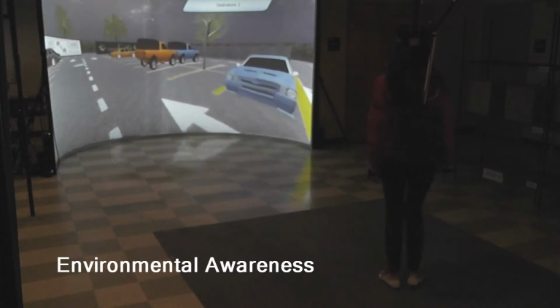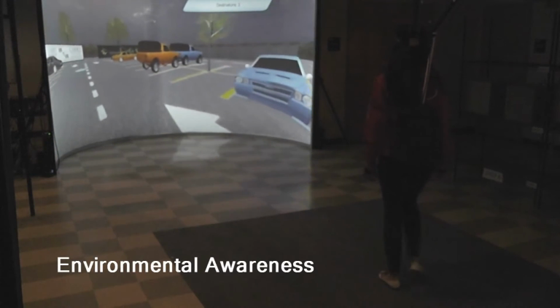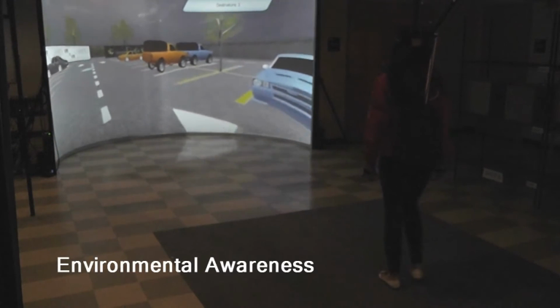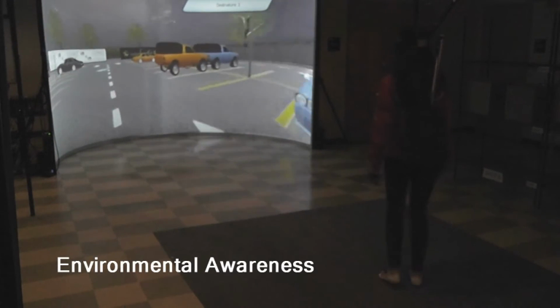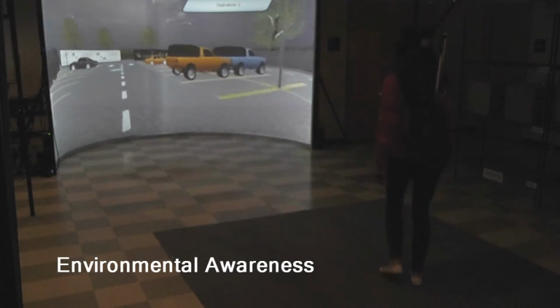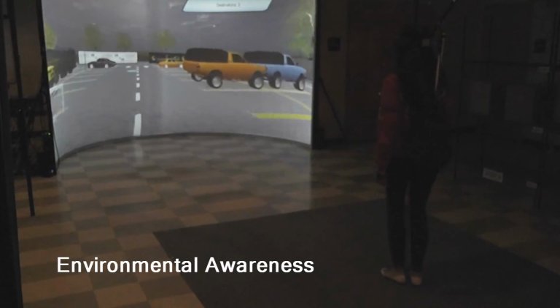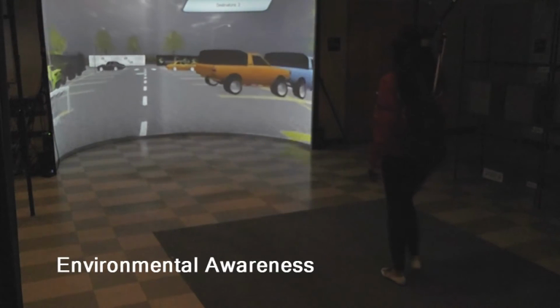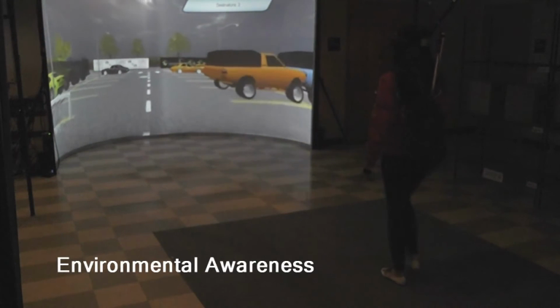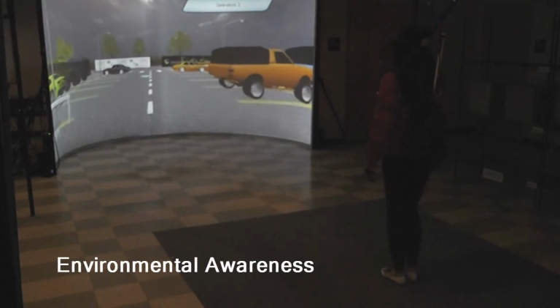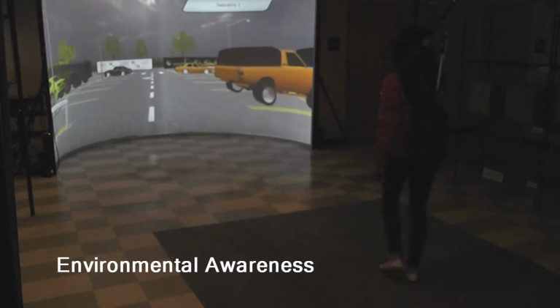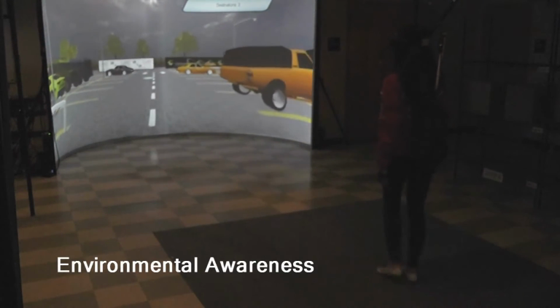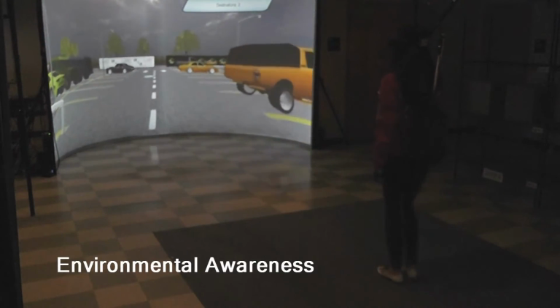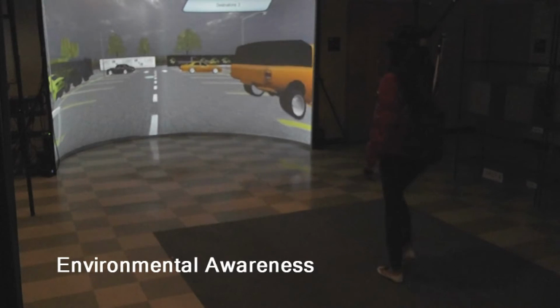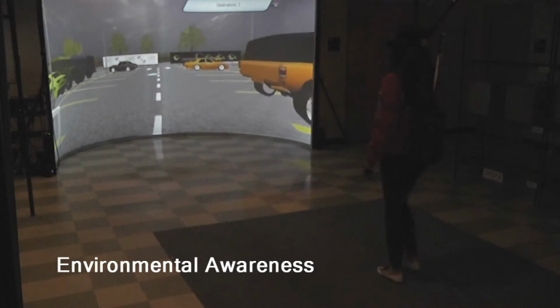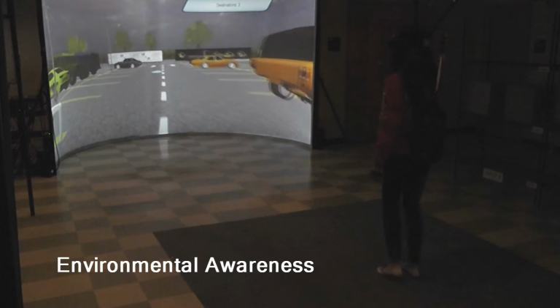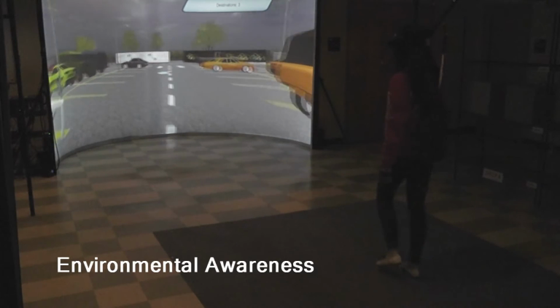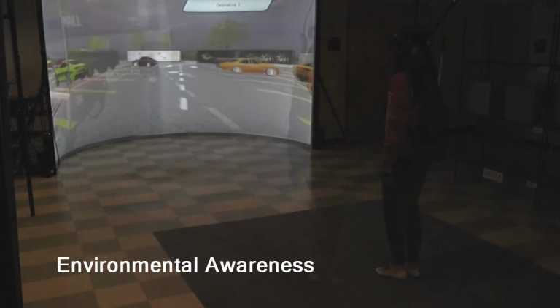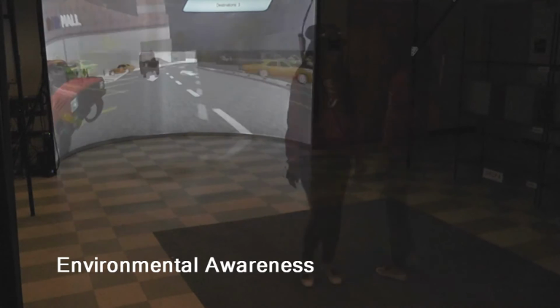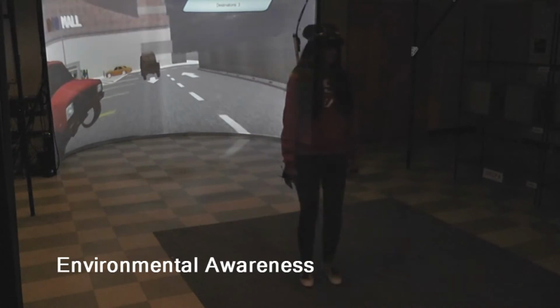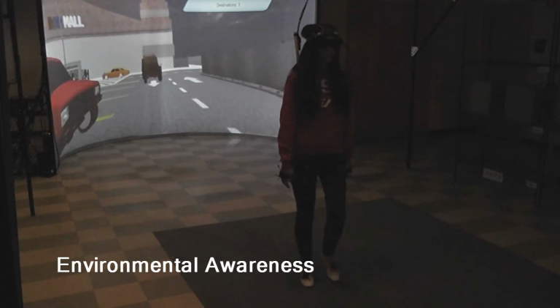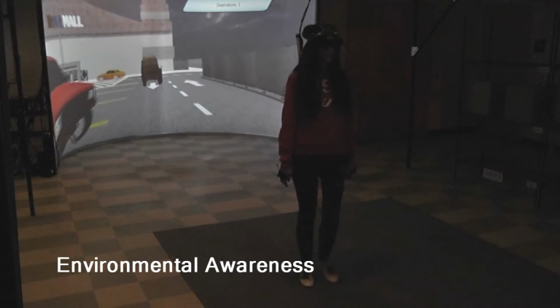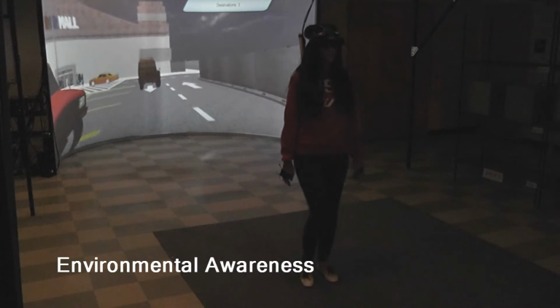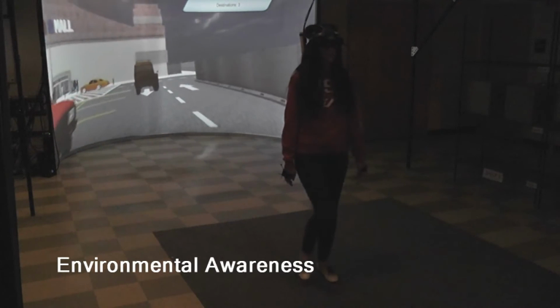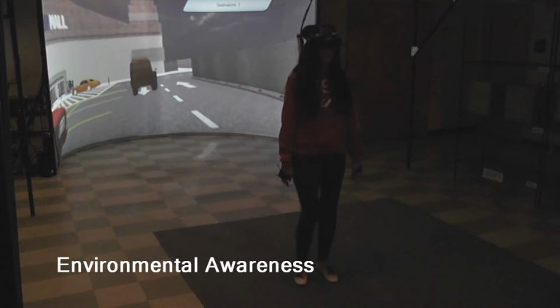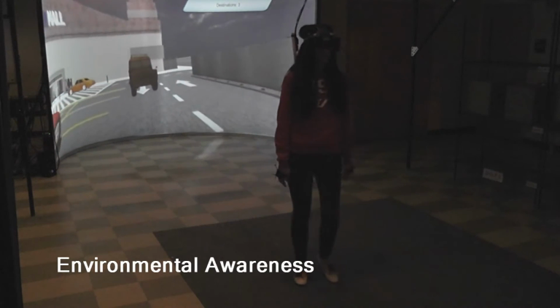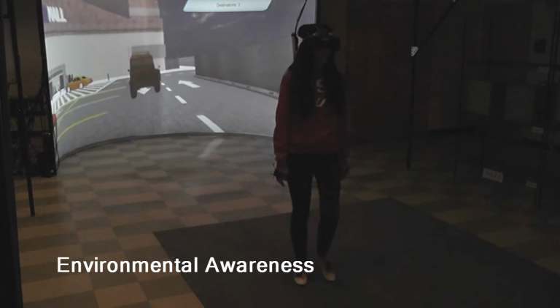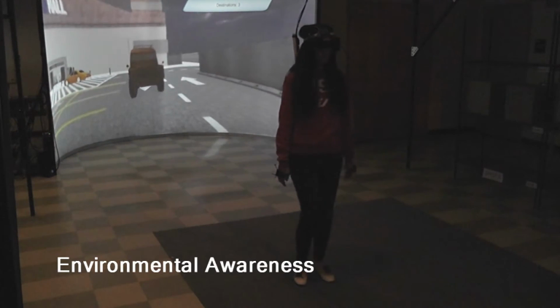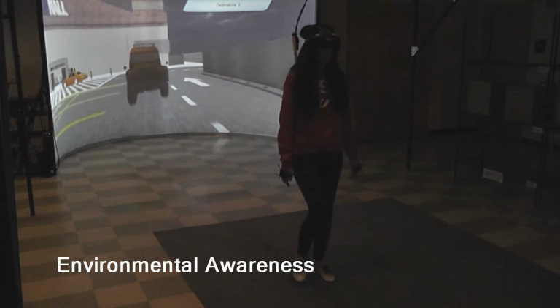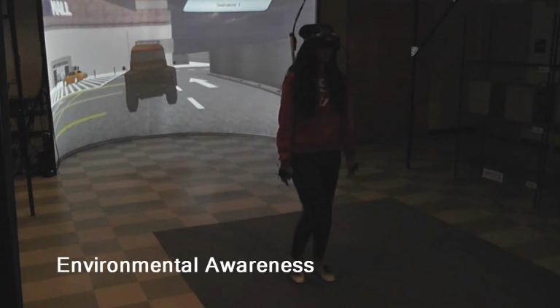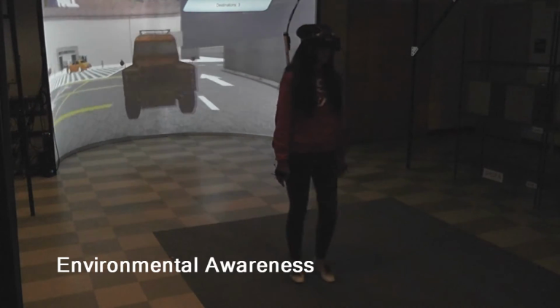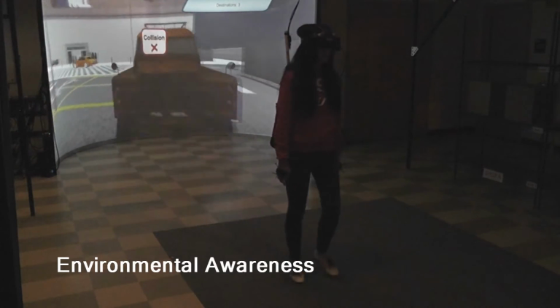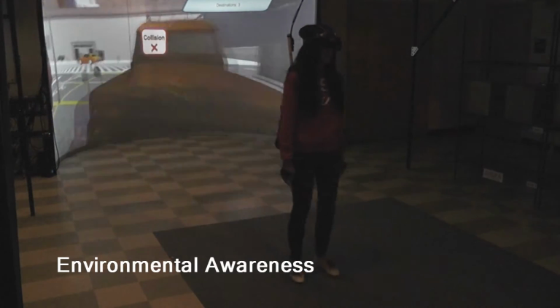In Environmental Awareness skill, the user navigates to the destination by walking in place while avoiding collisions with objects, people, and cars.